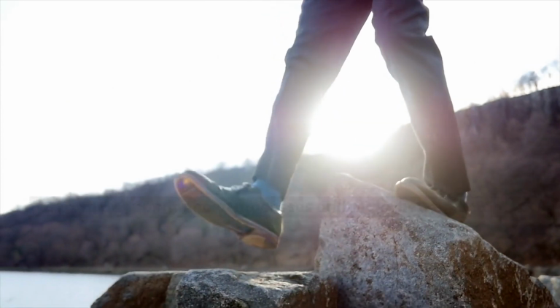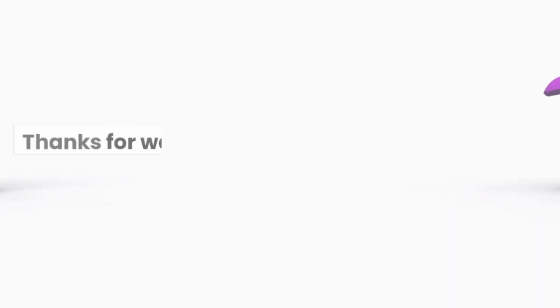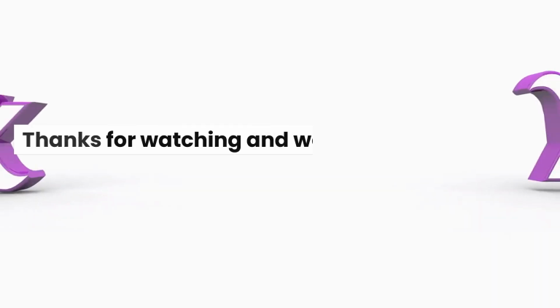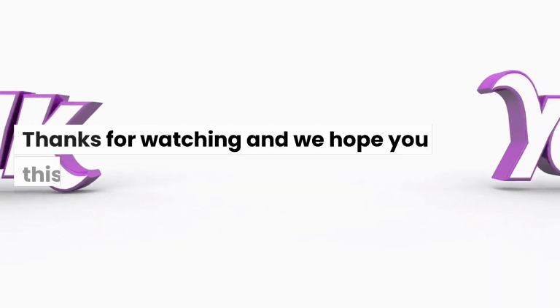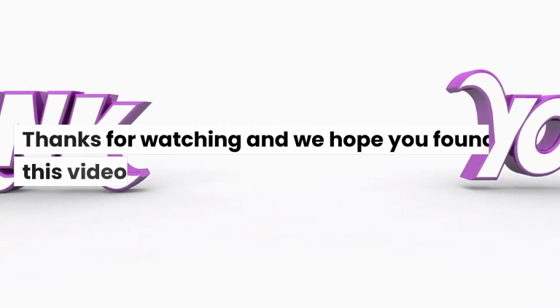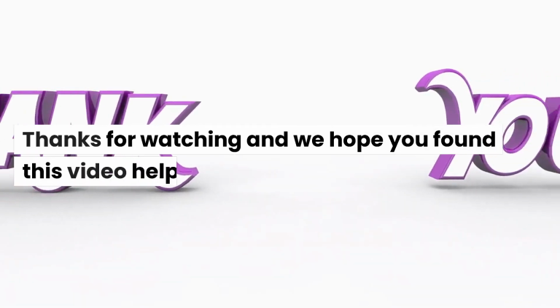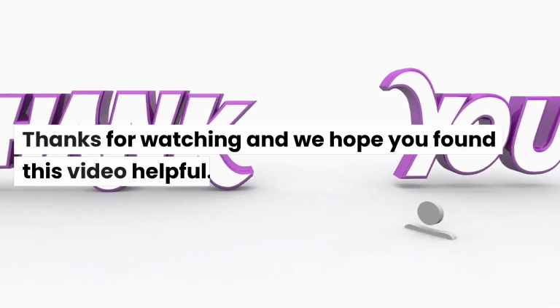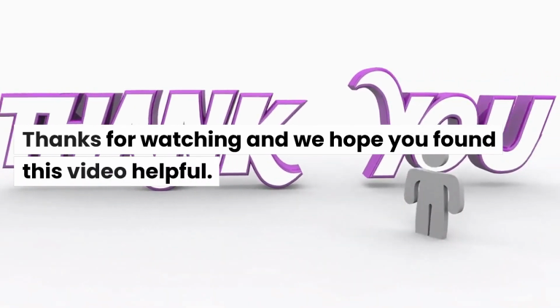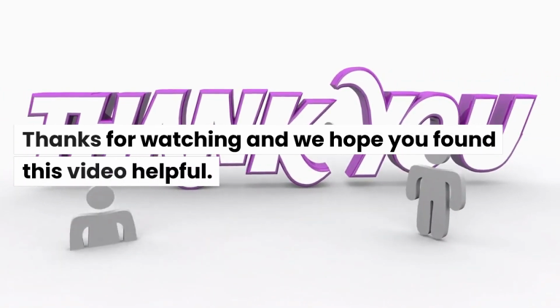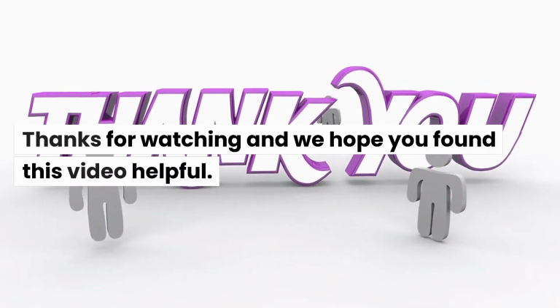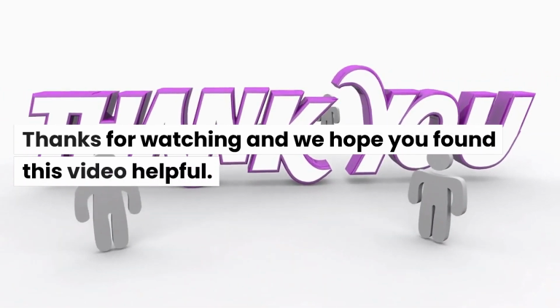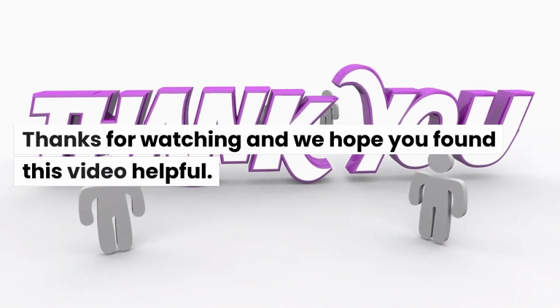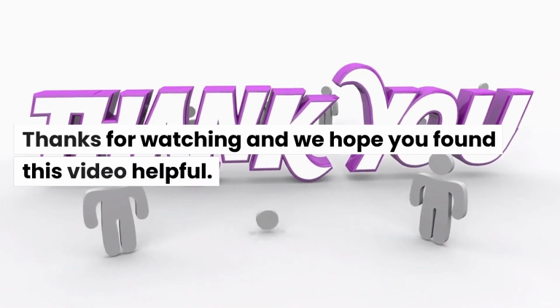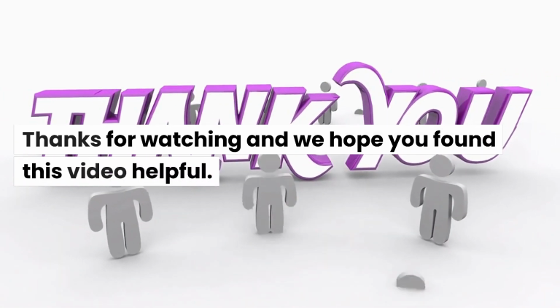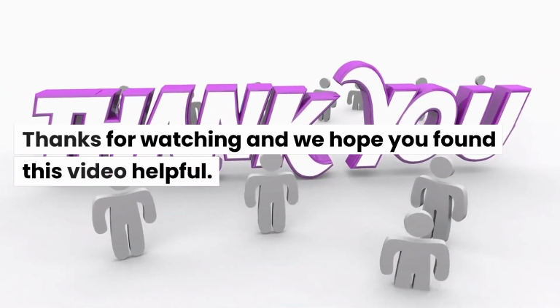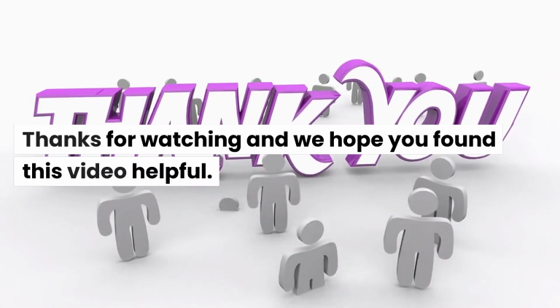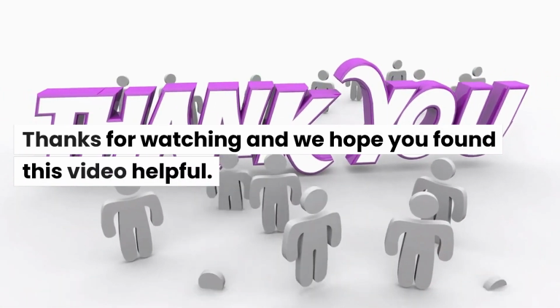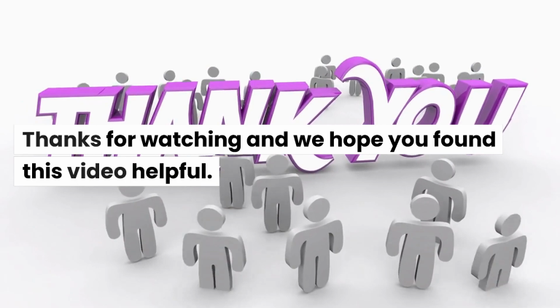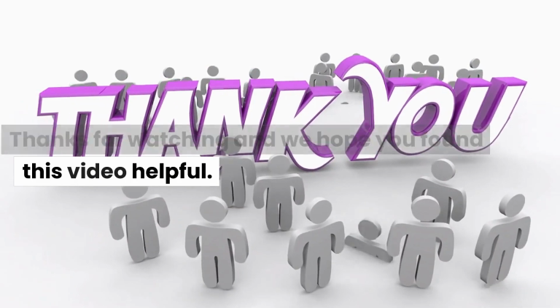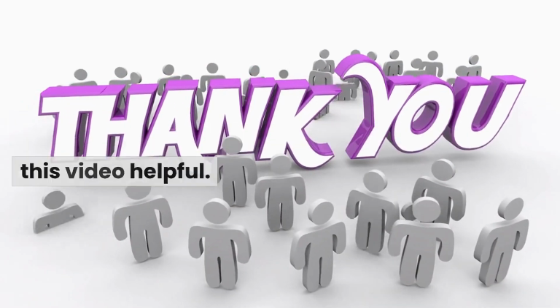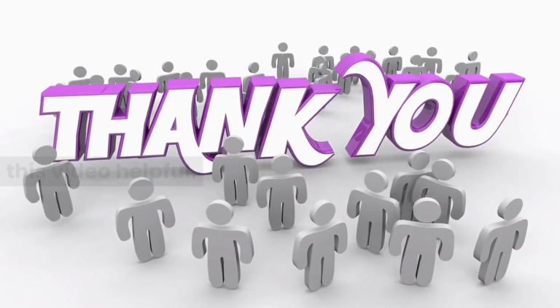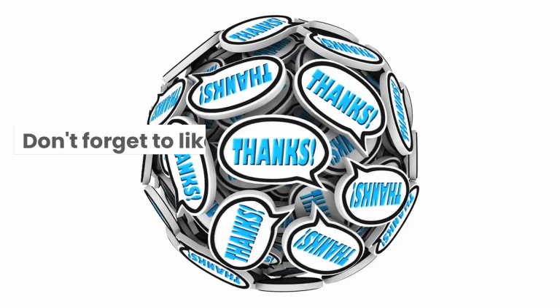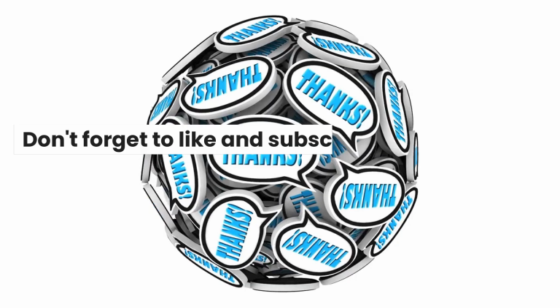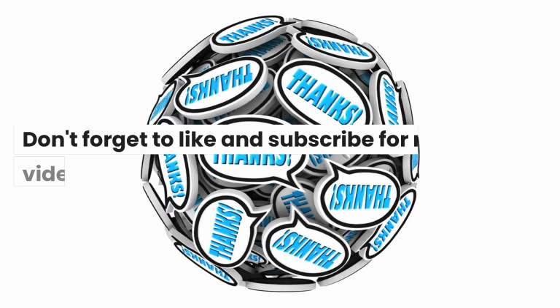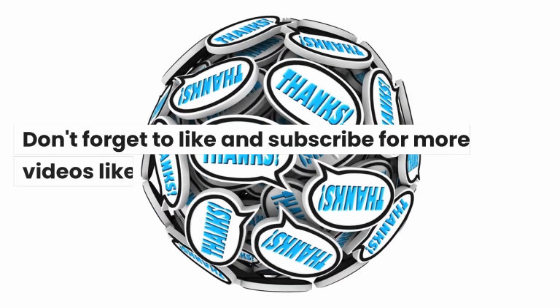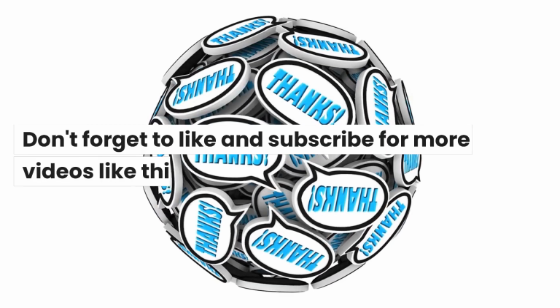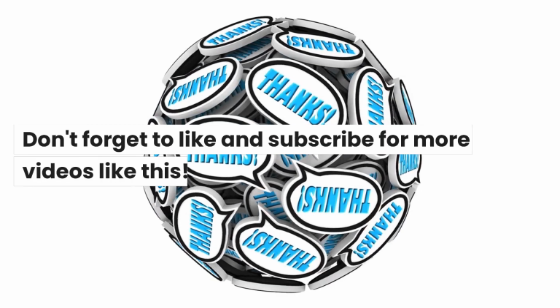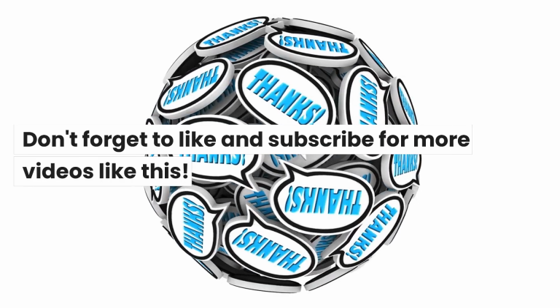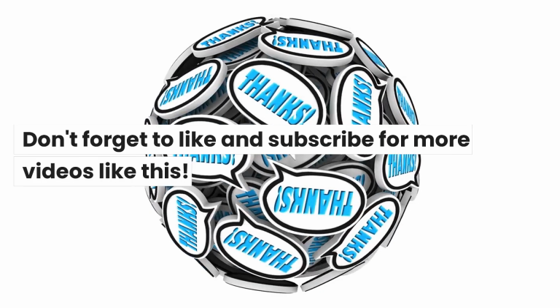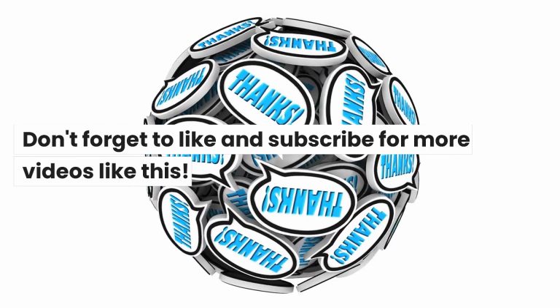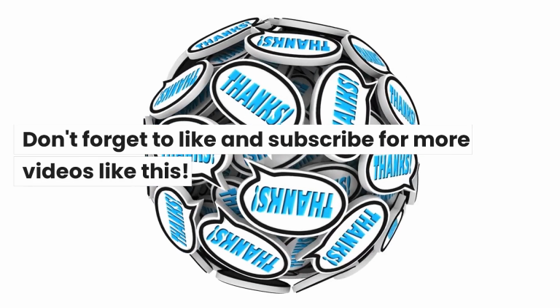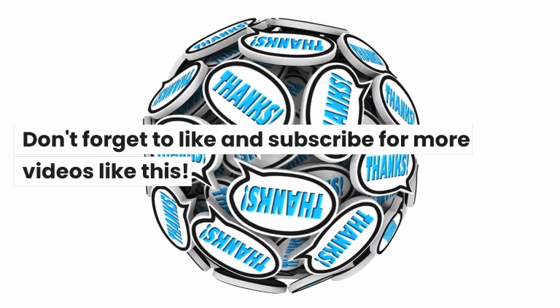Thanks for watching and we hope you found this video helpful. Don't forget to like and subscribe for more videos like this.